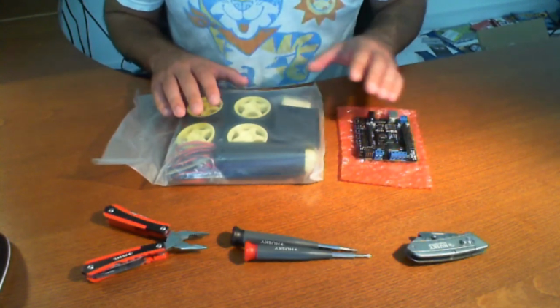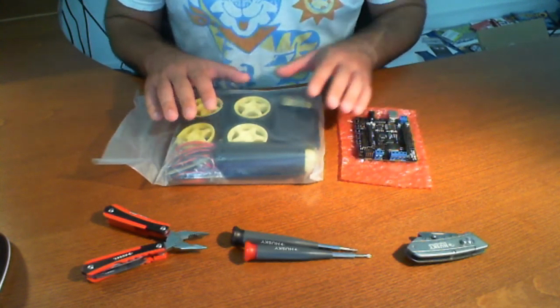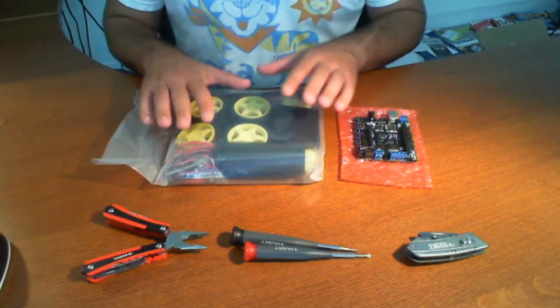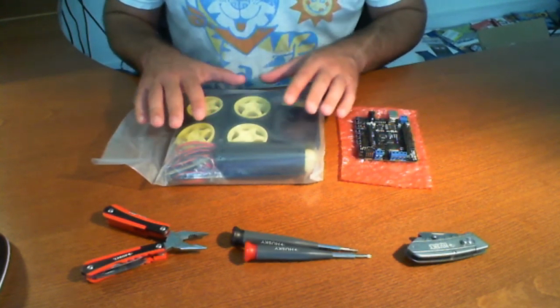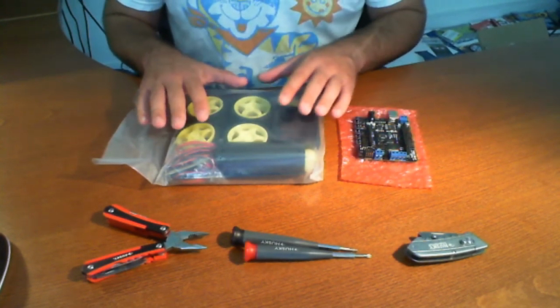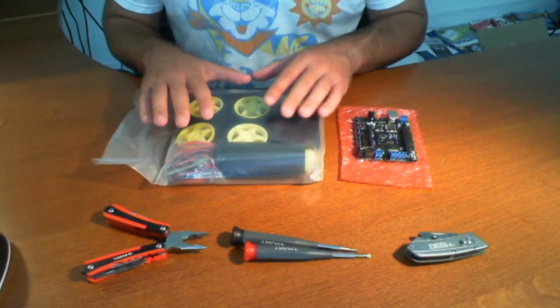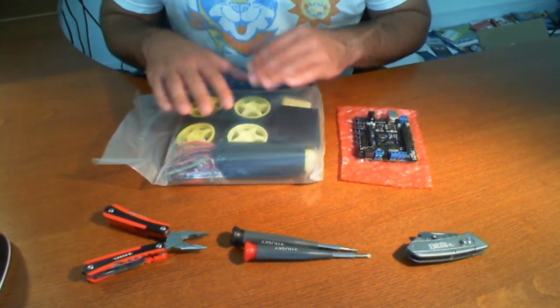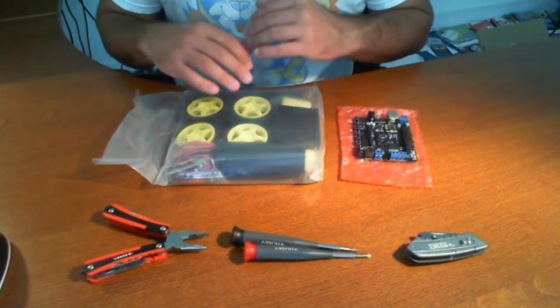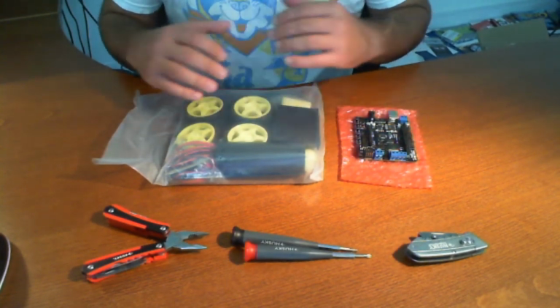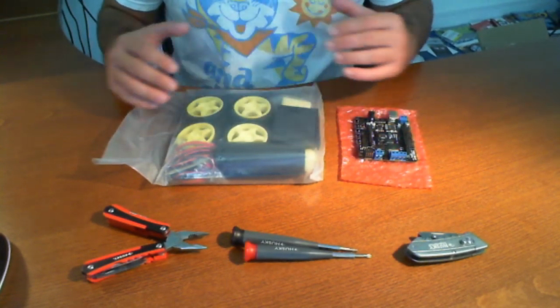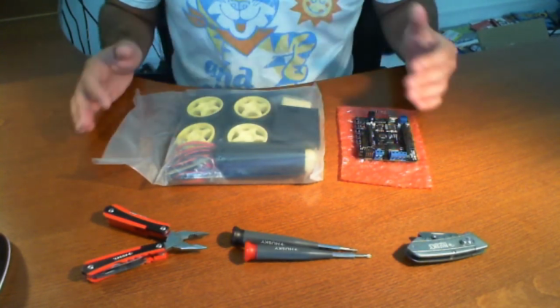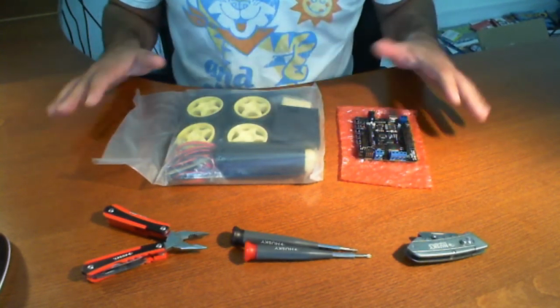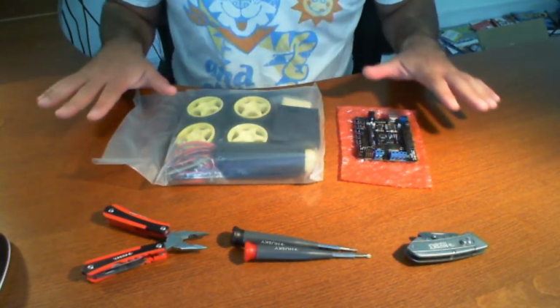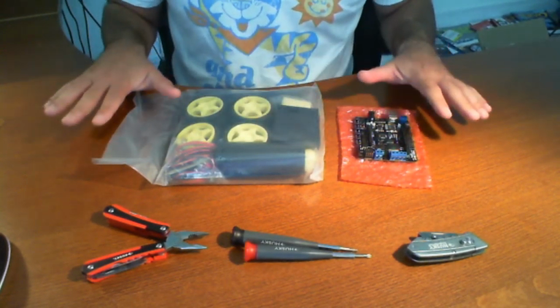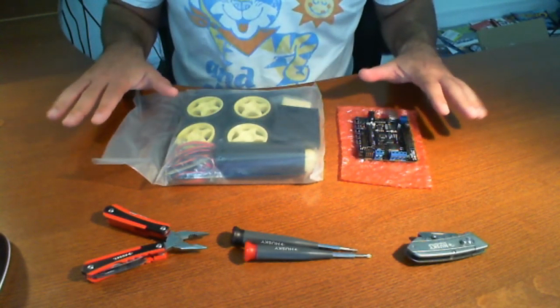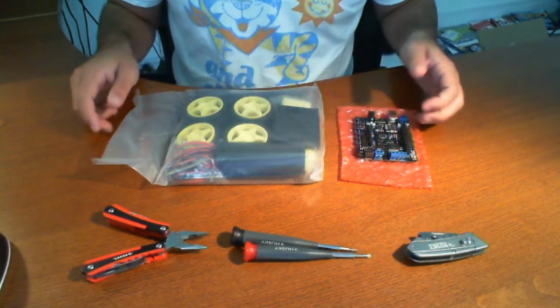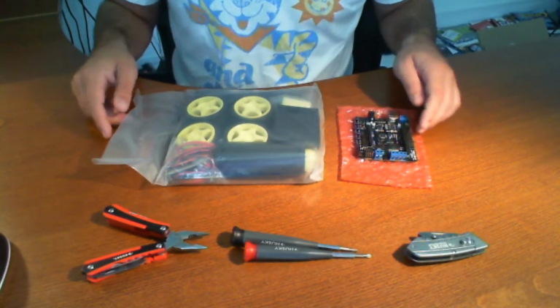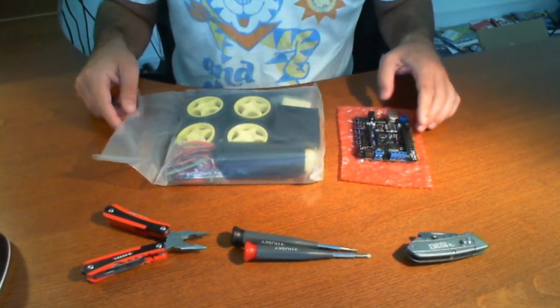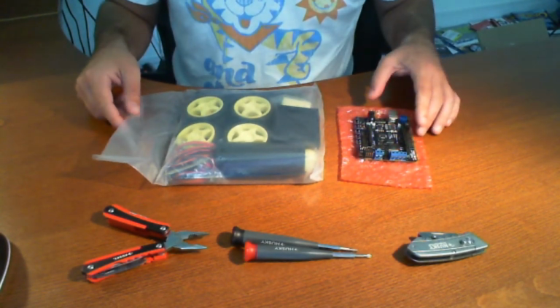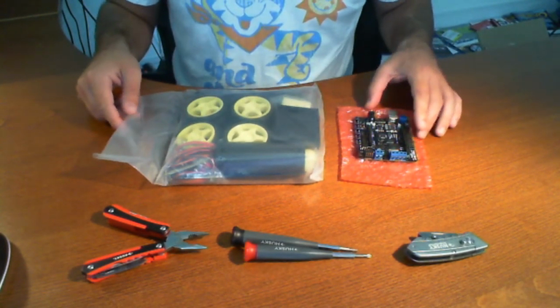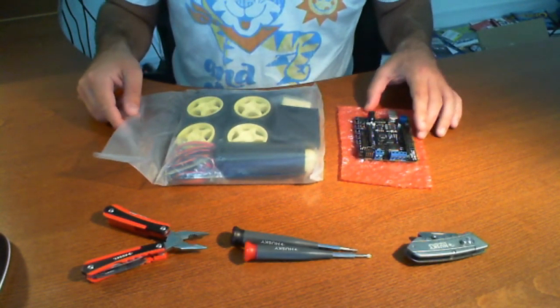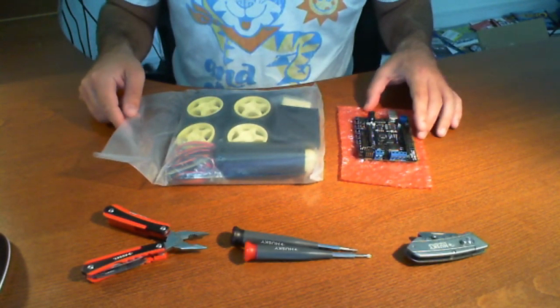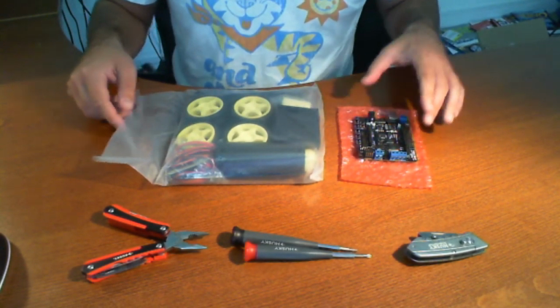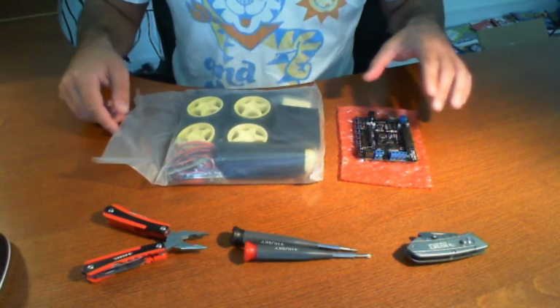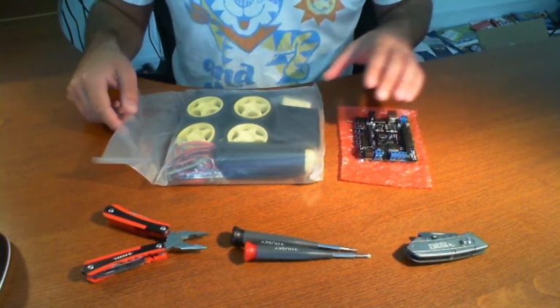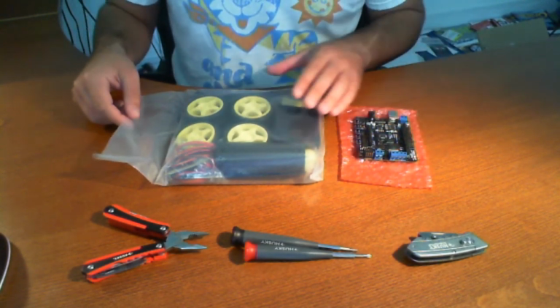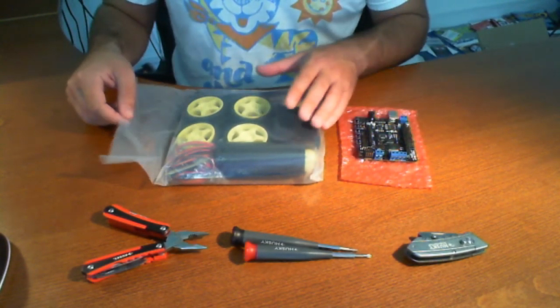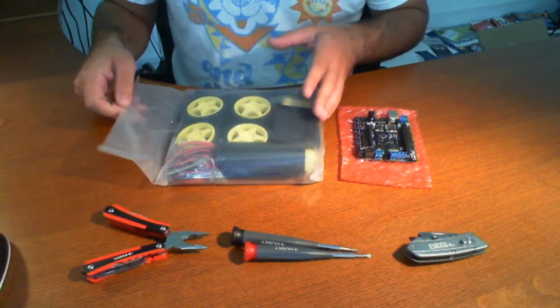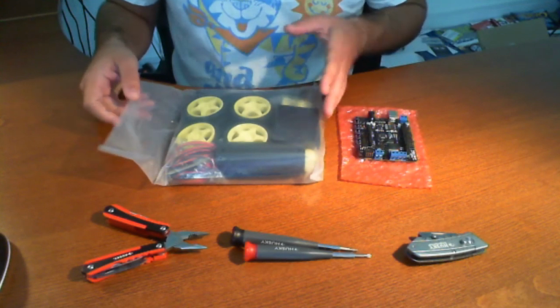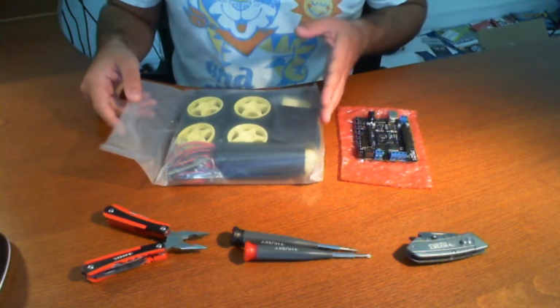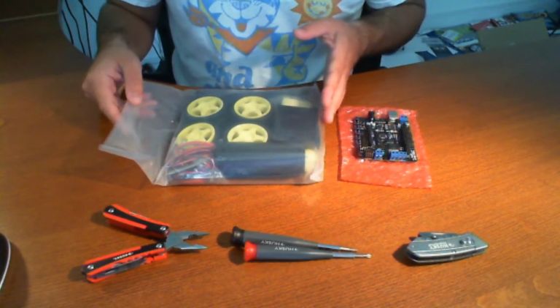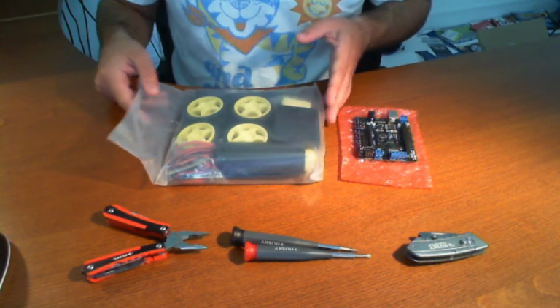What I'm going to basically do is go through what's in the kit and what to expect when you order it.